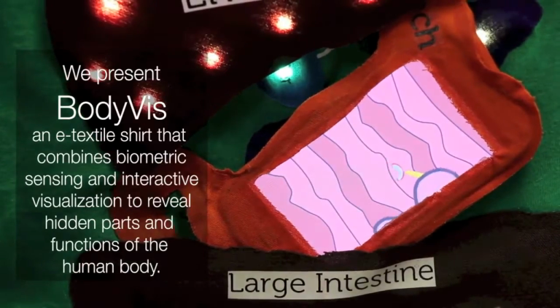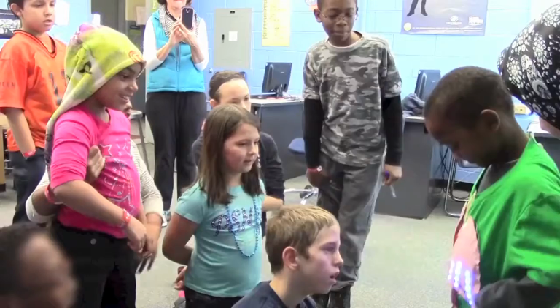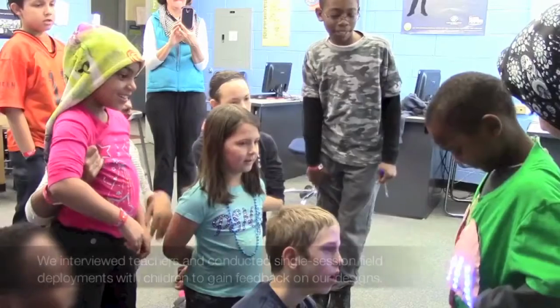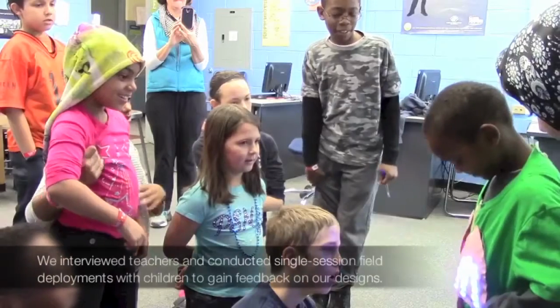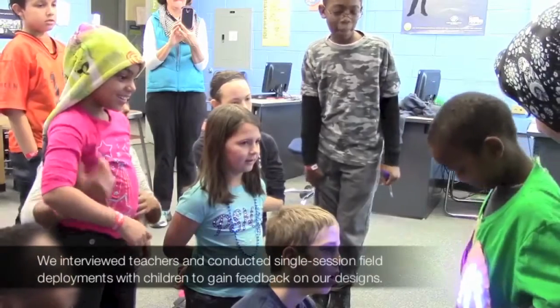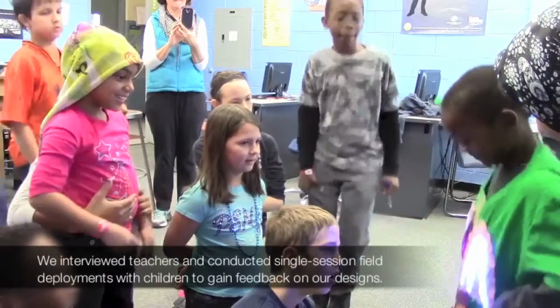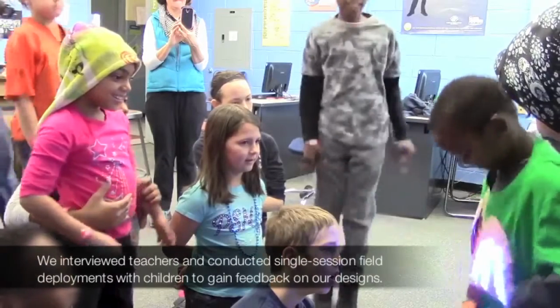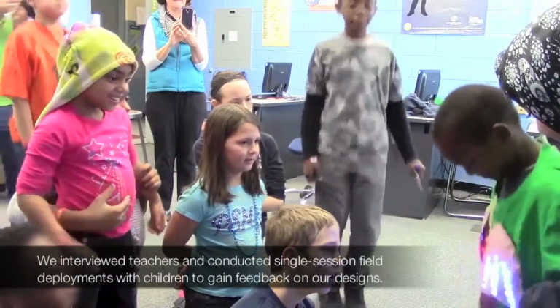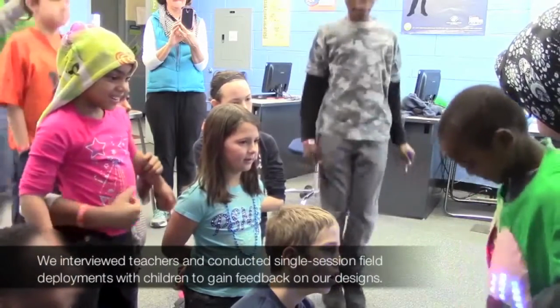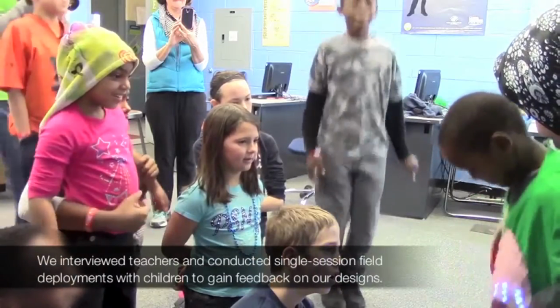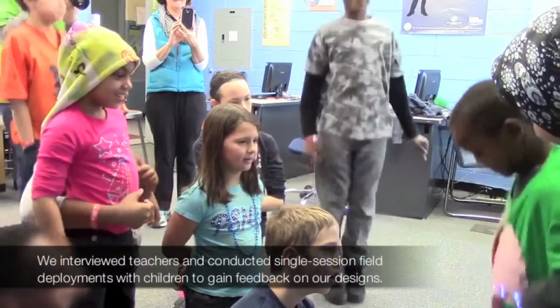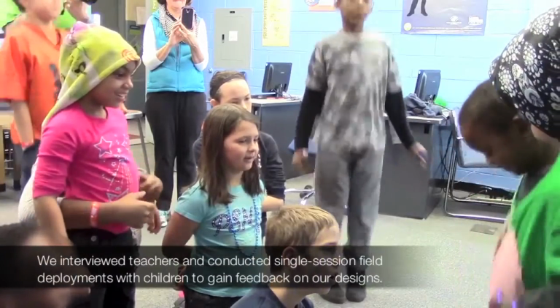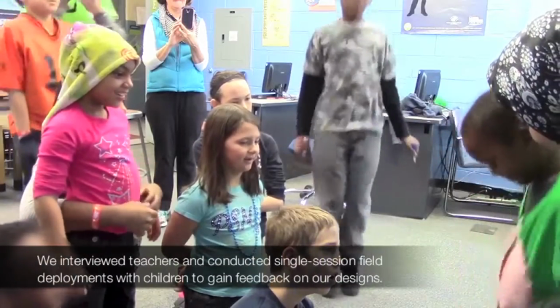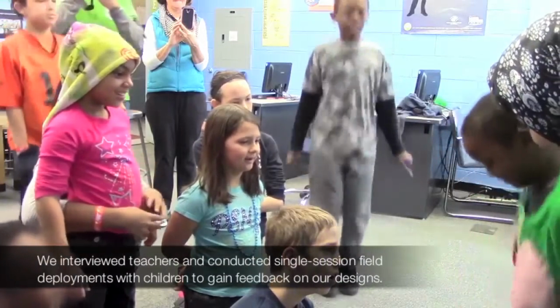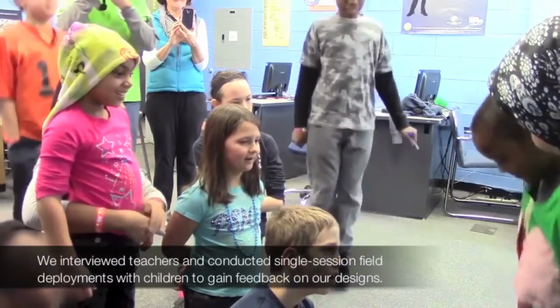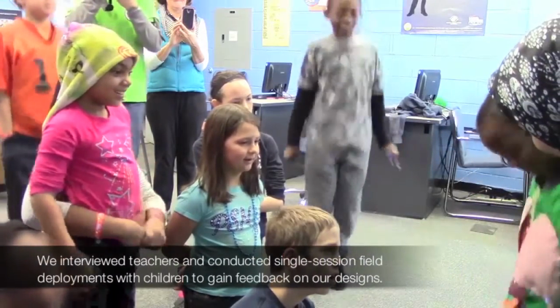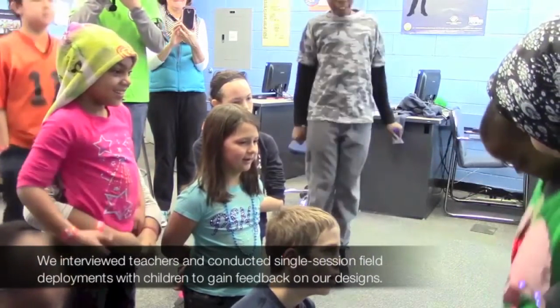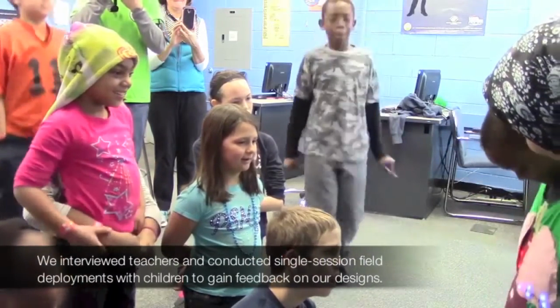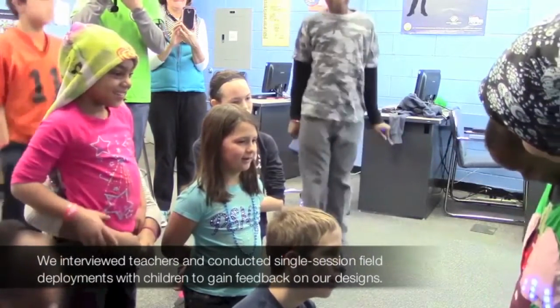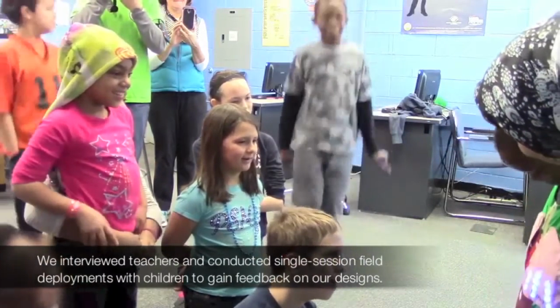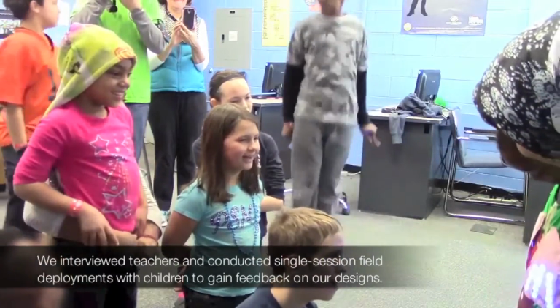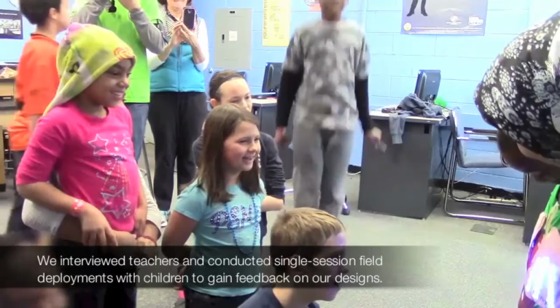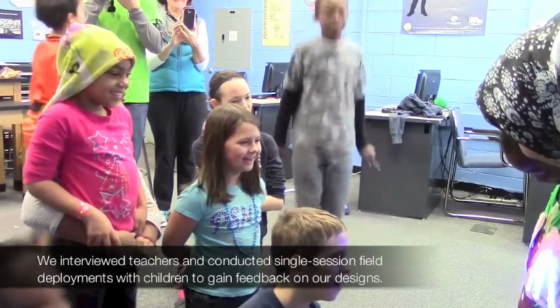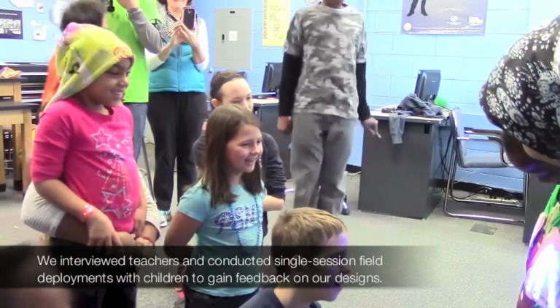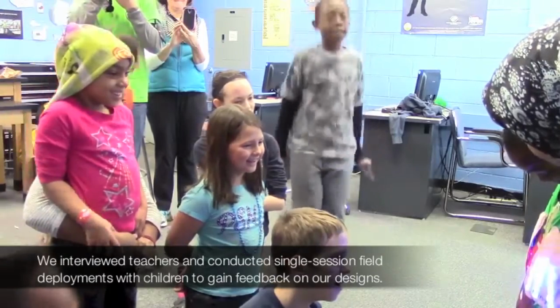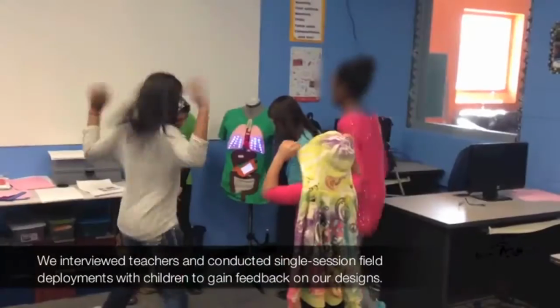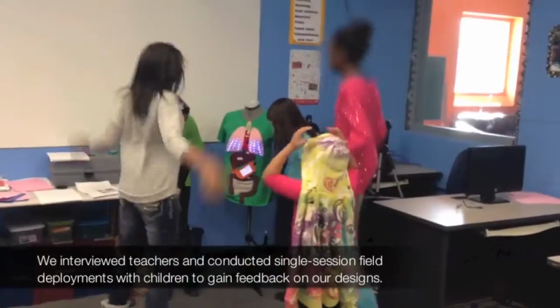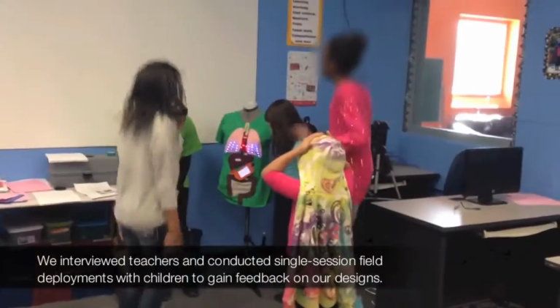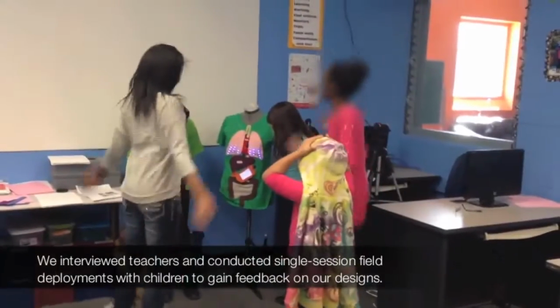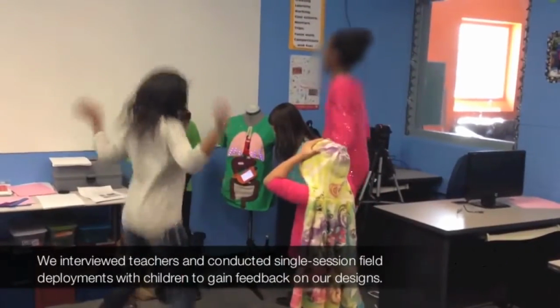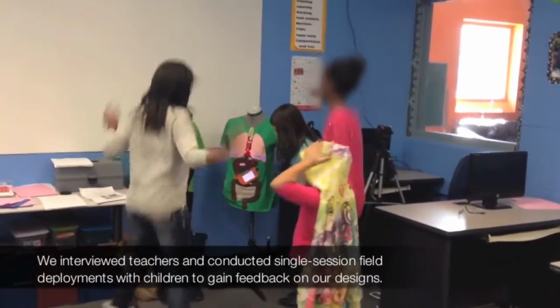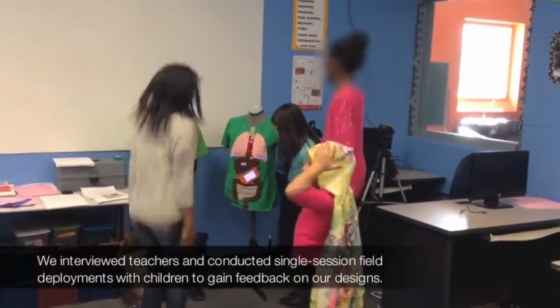We interviewed teachers and conducted single session field deployments with children to gain feedback on our designs.